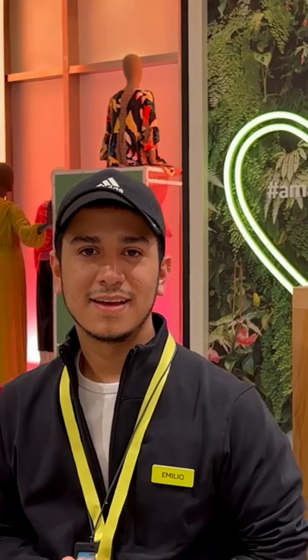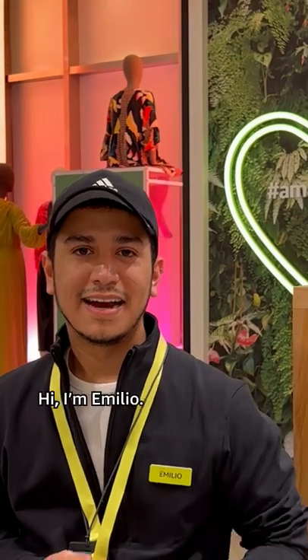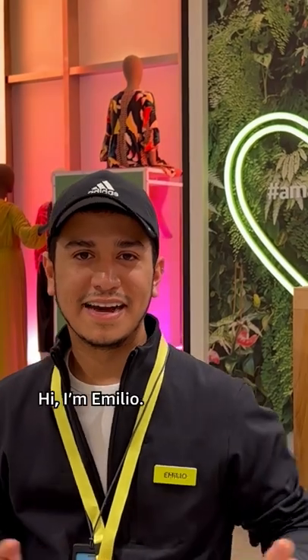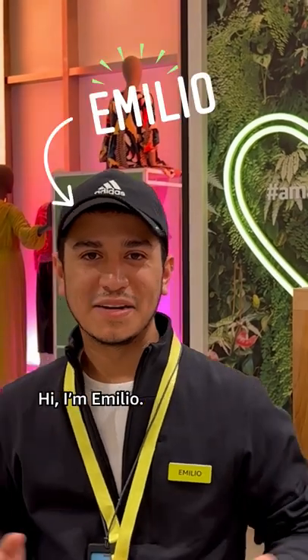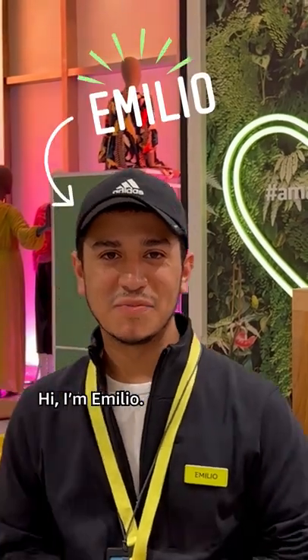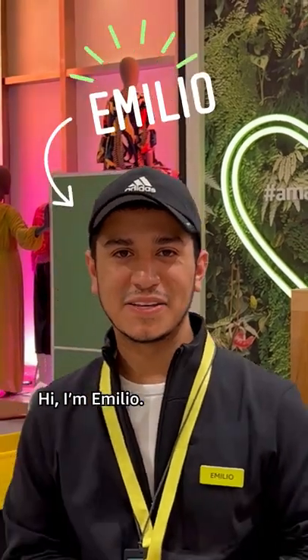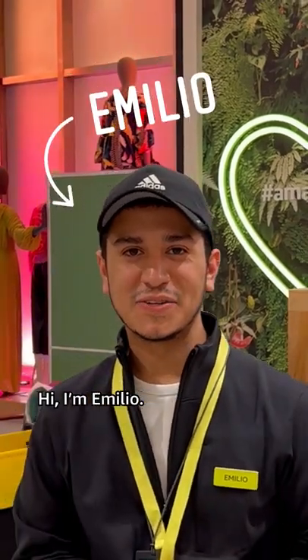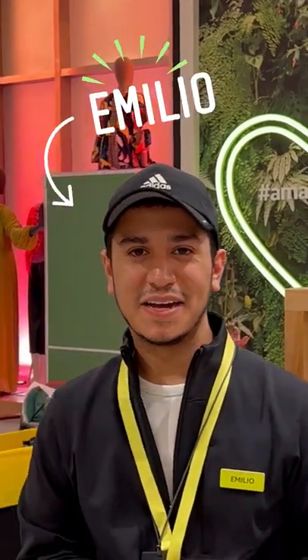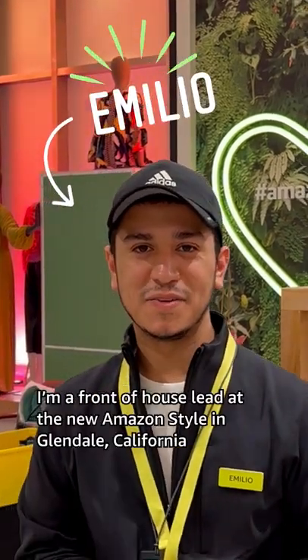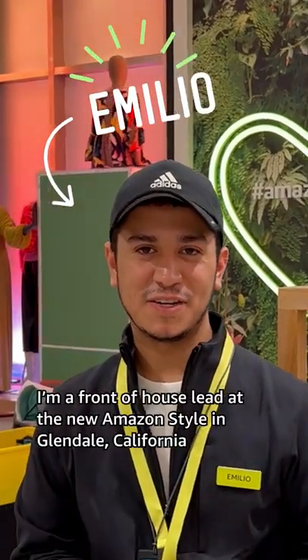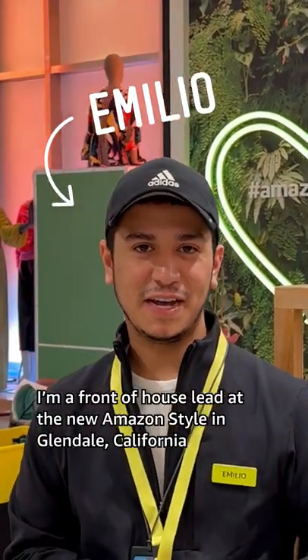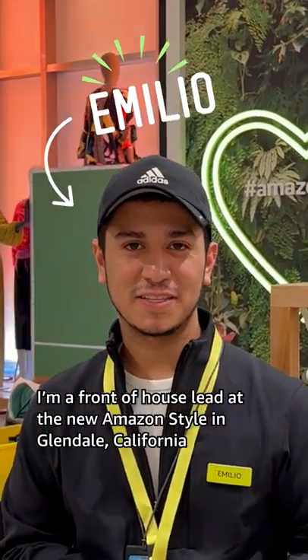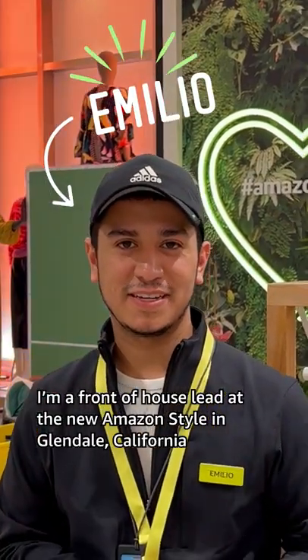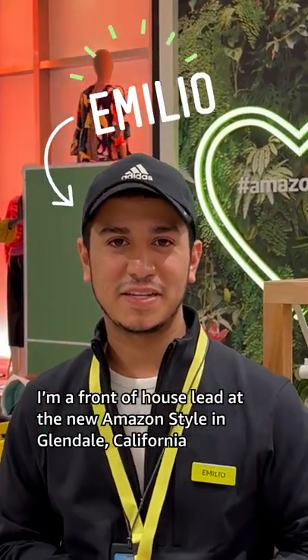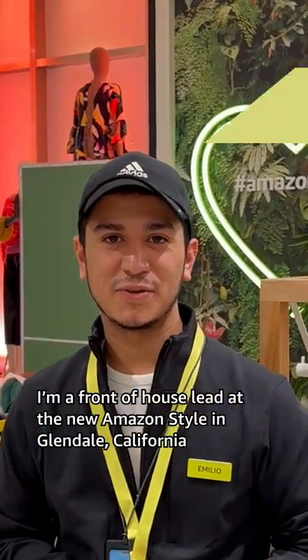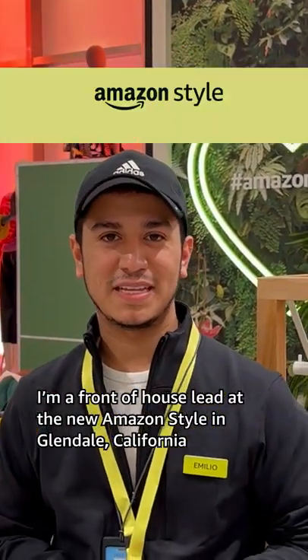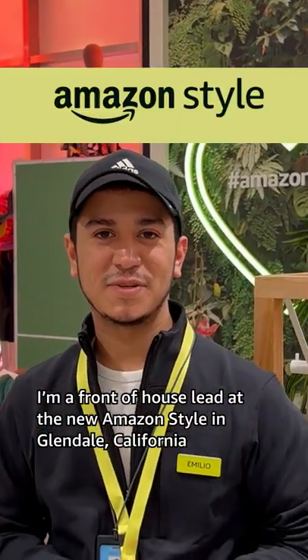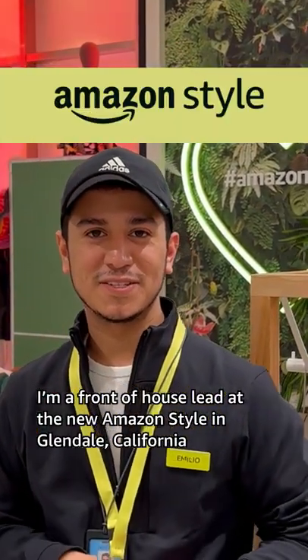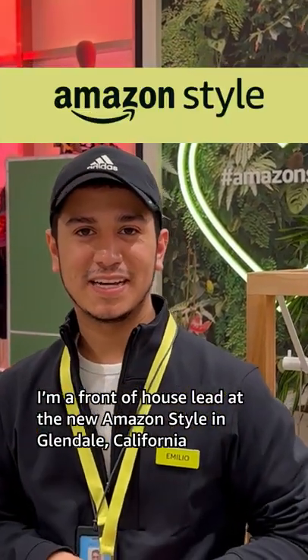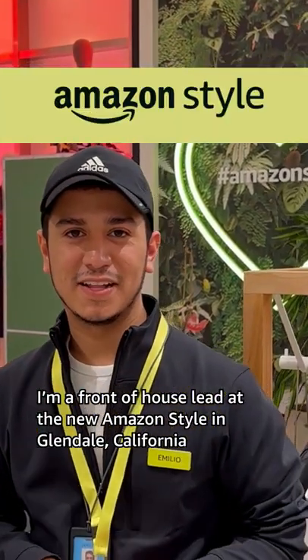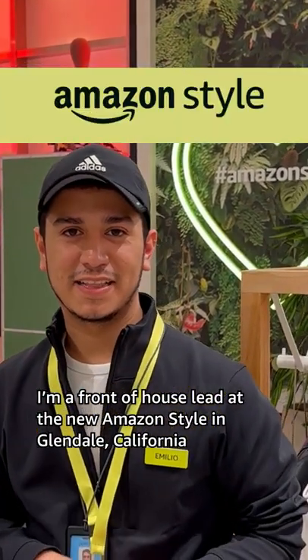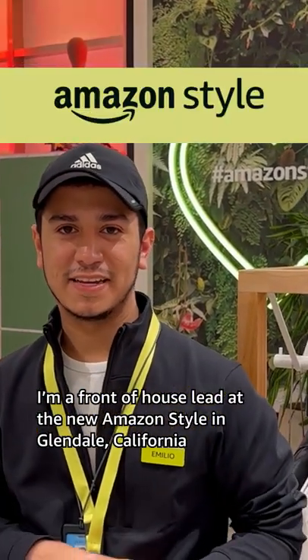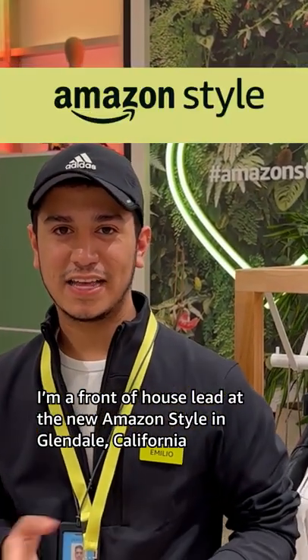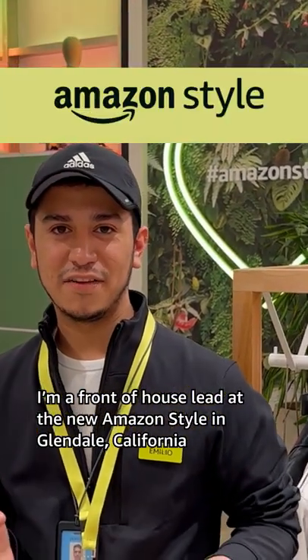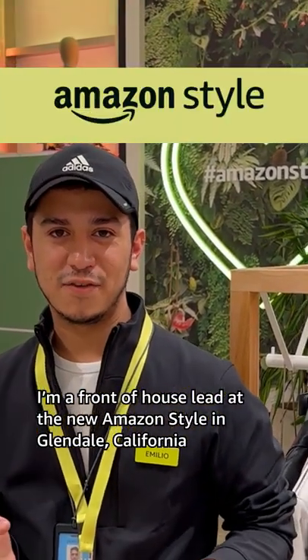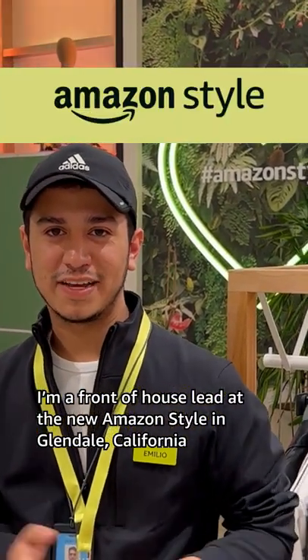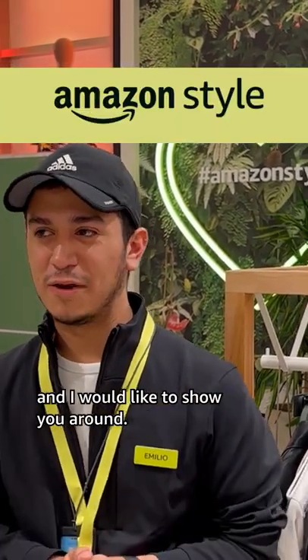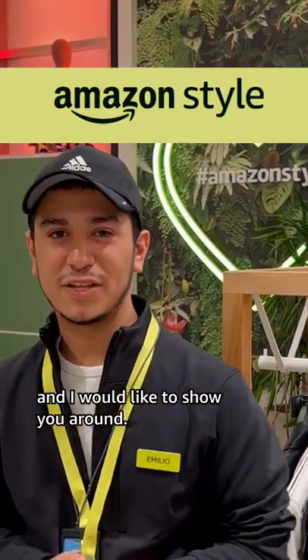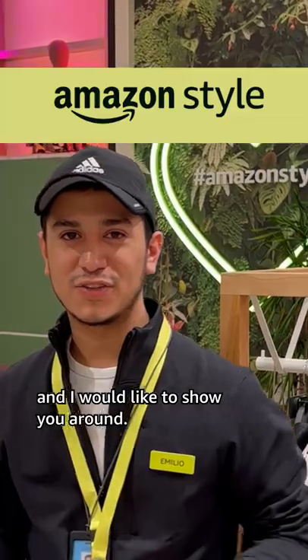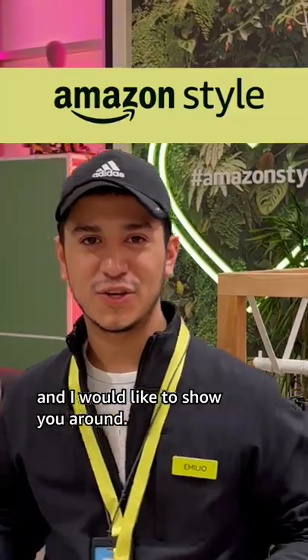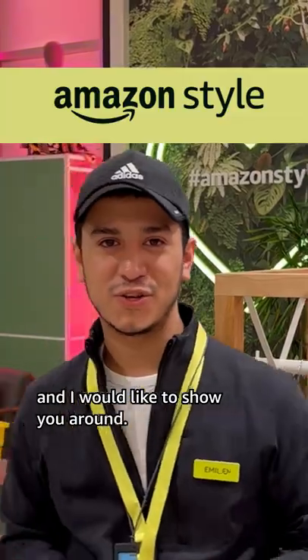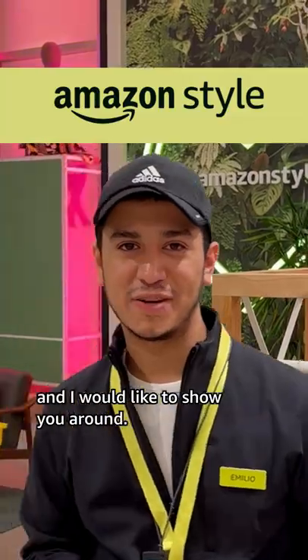Hi, I'm Emilio. I'm a friend of house lead at the newest Amazon Style in Glendale, California, and I would like to show you around.